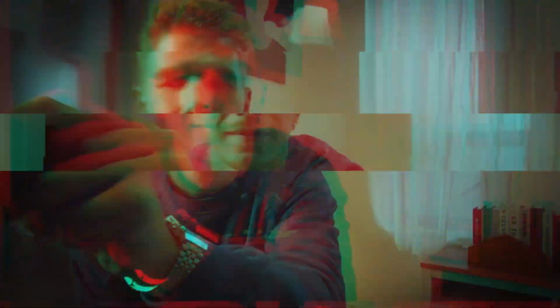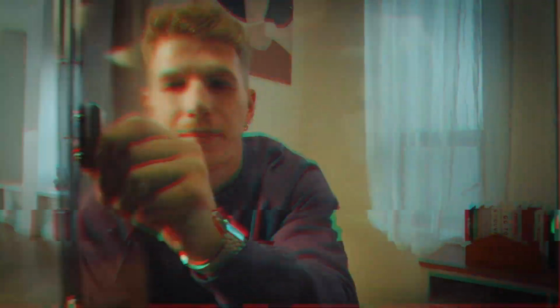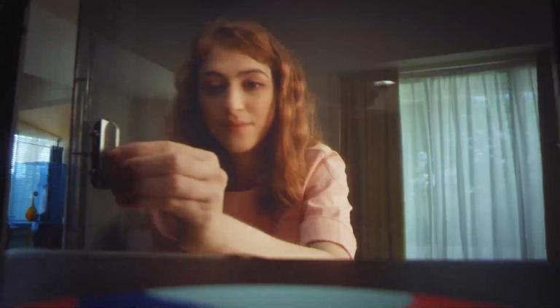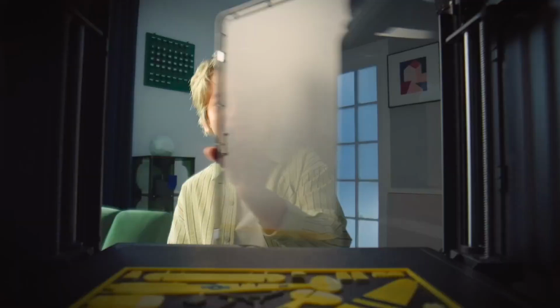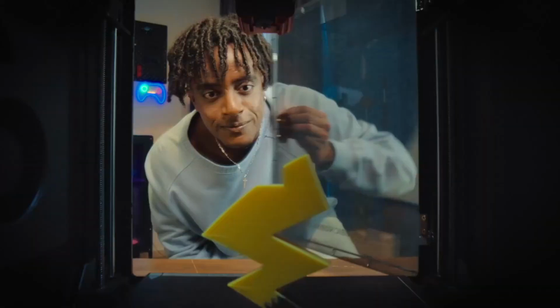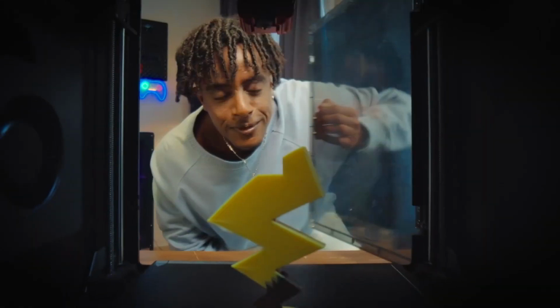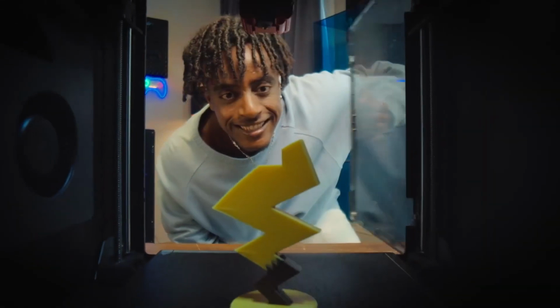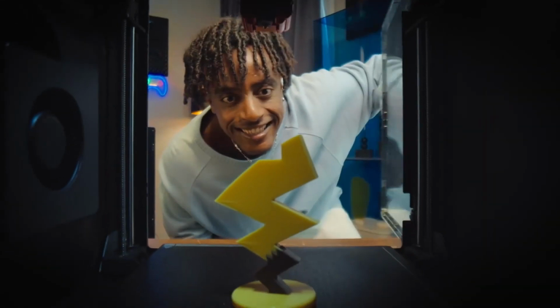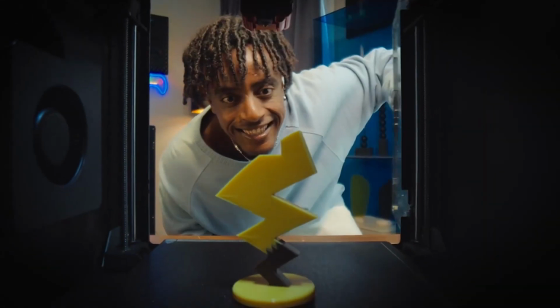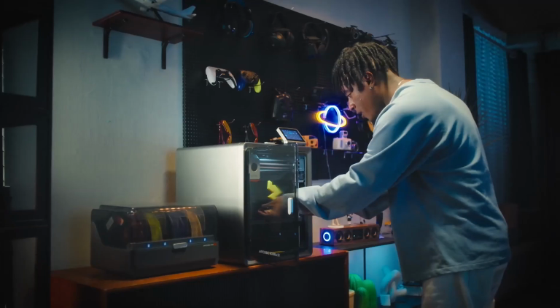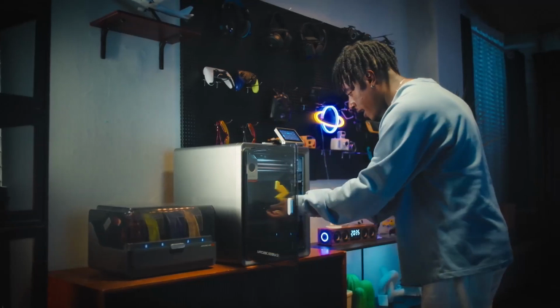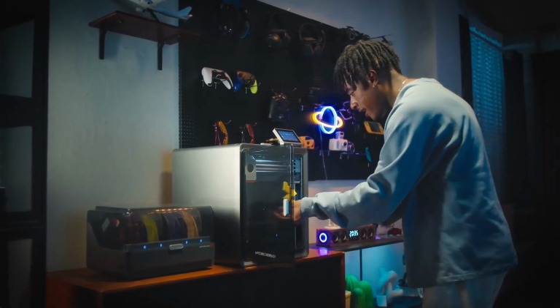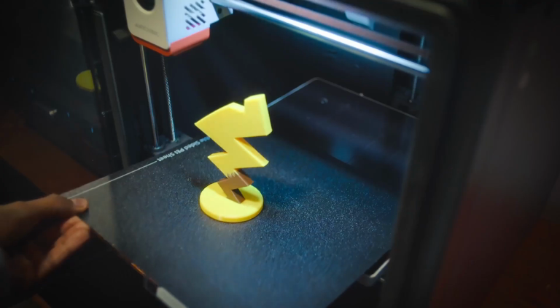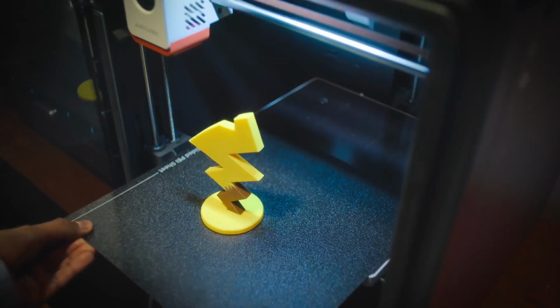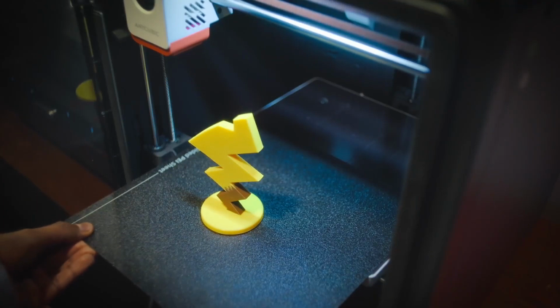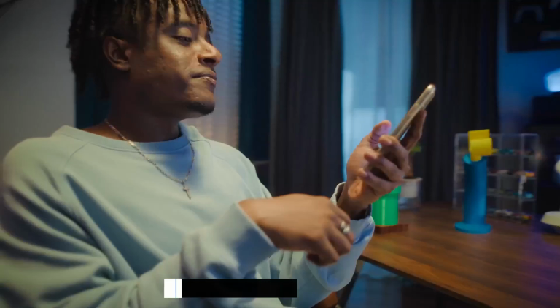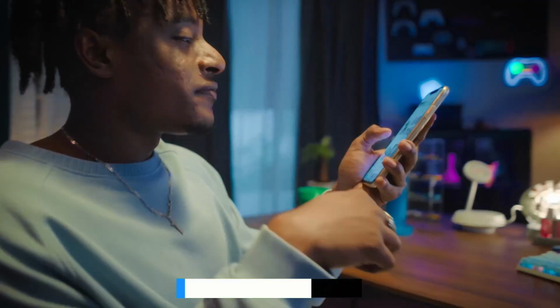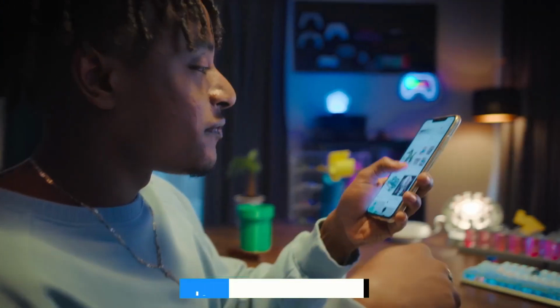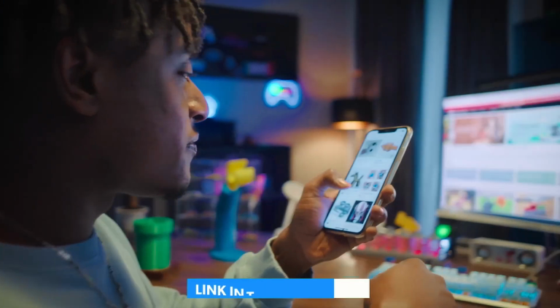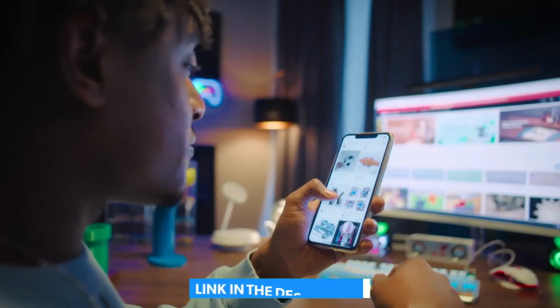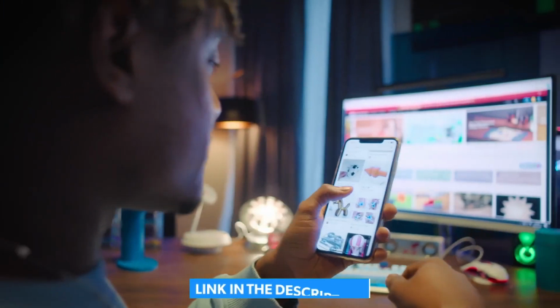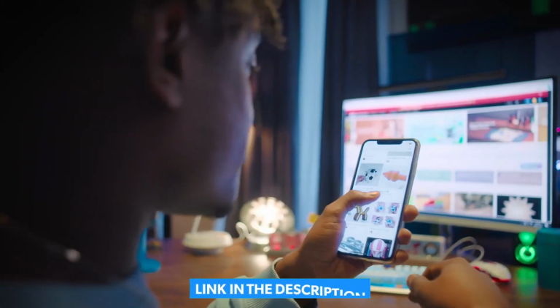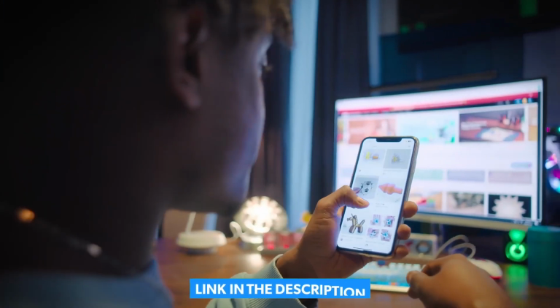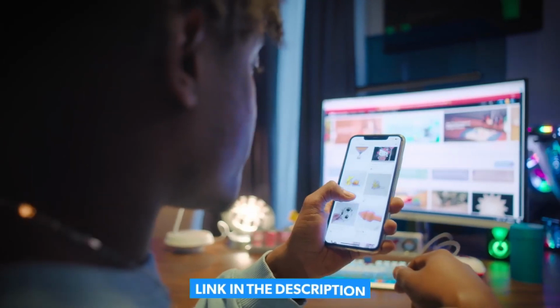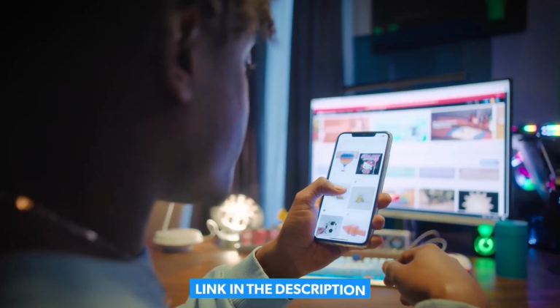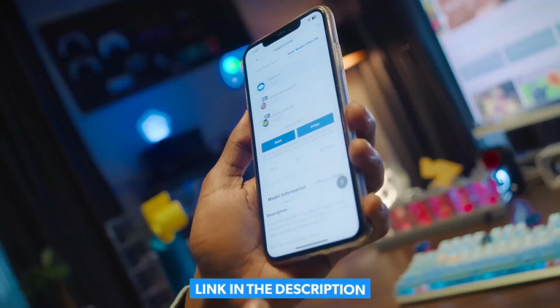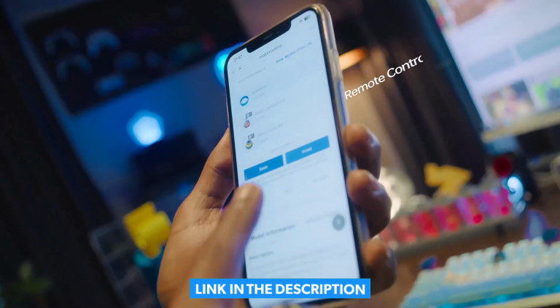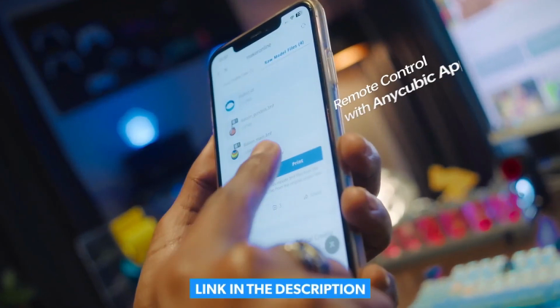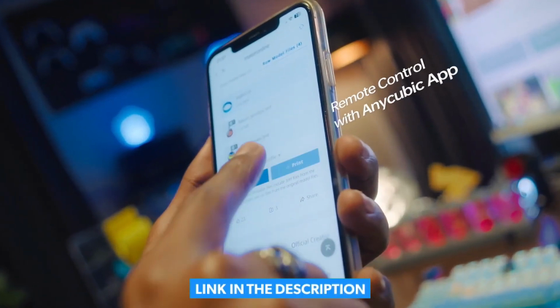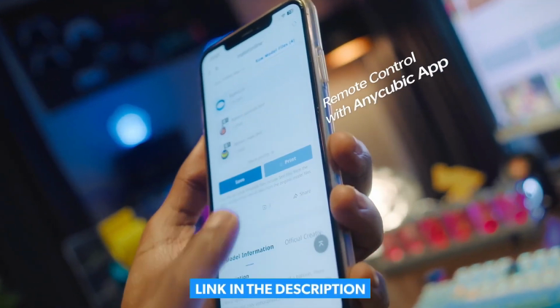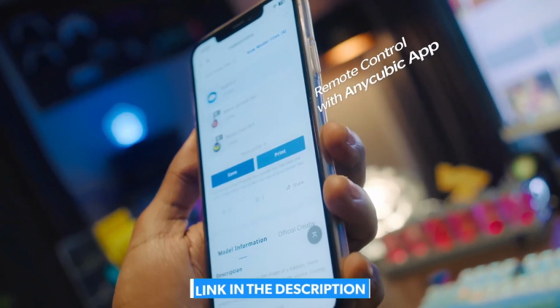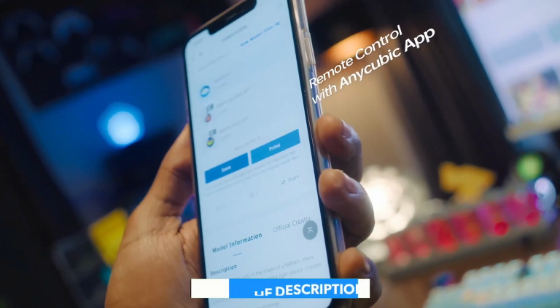Stick around to find the best one for you, and don't forget to check the link in the description for more details. Let's dive in!